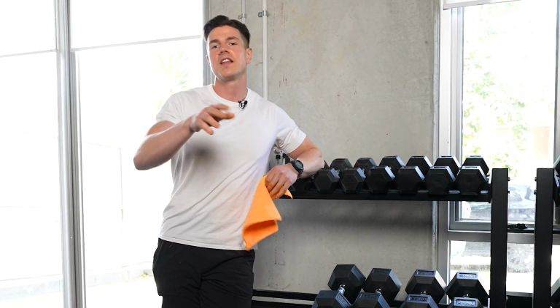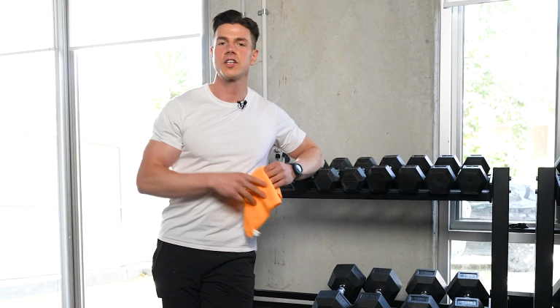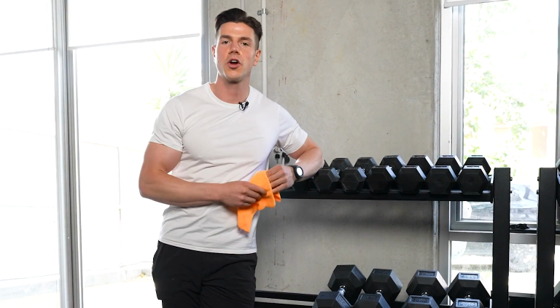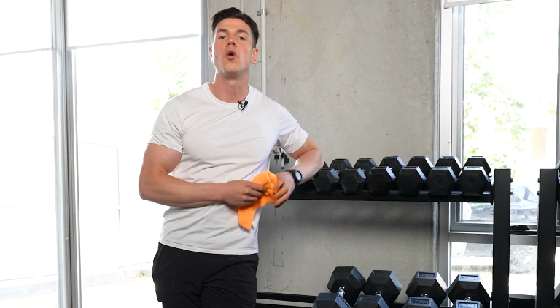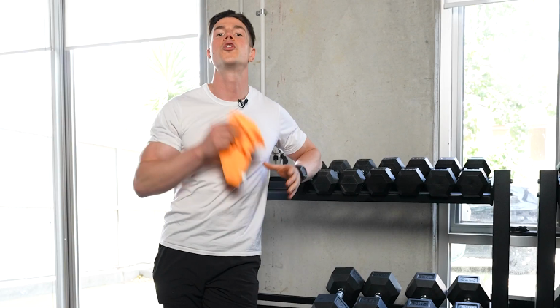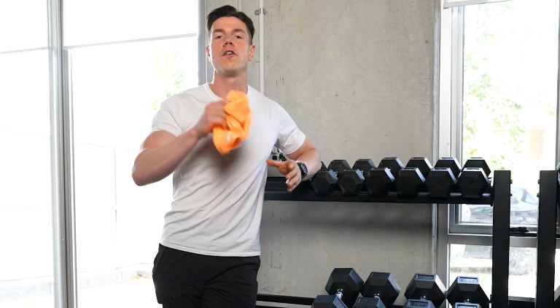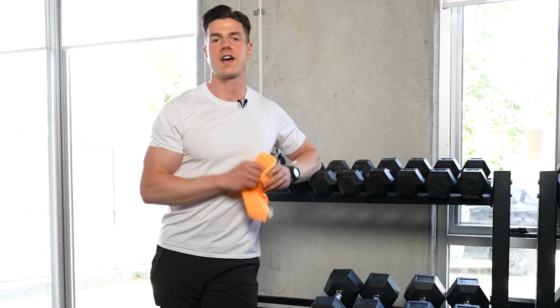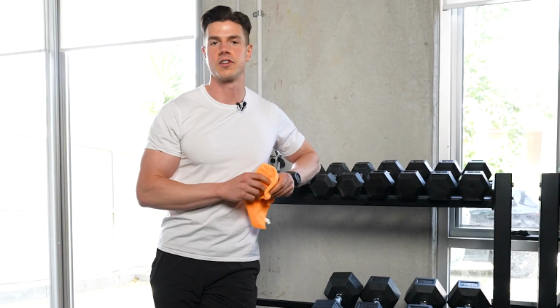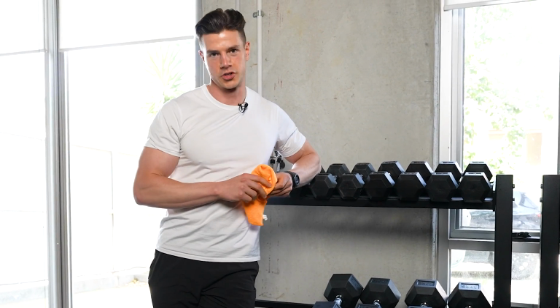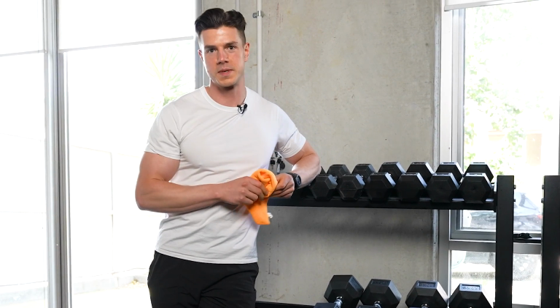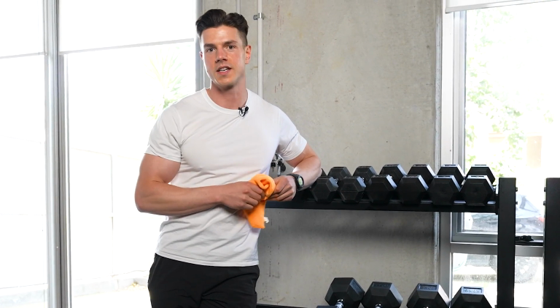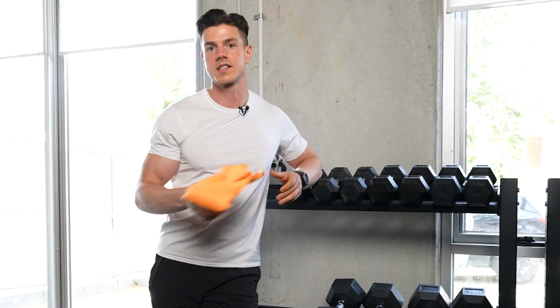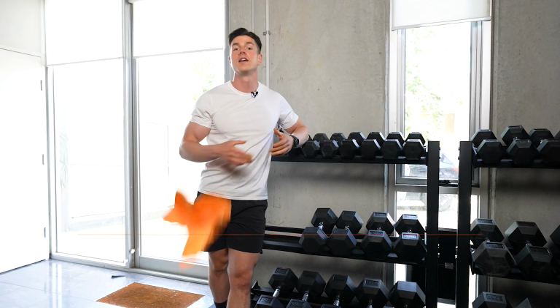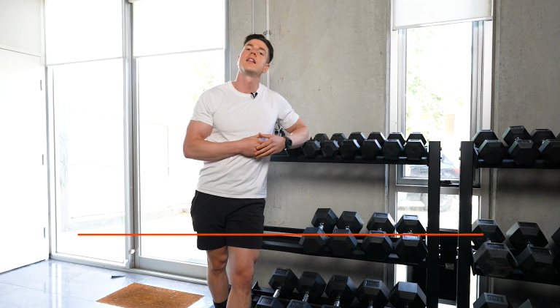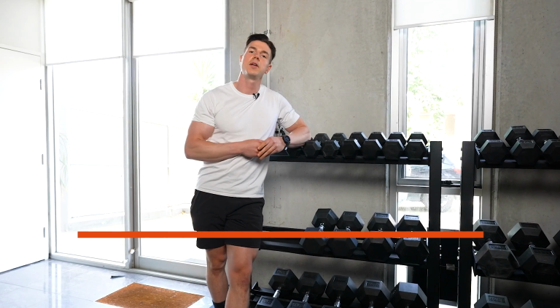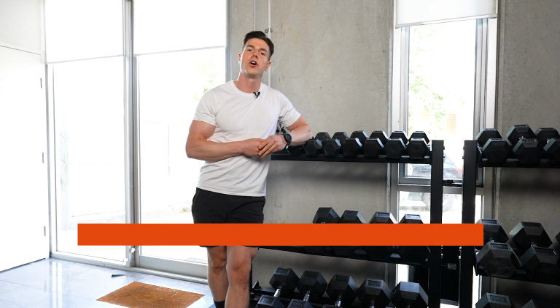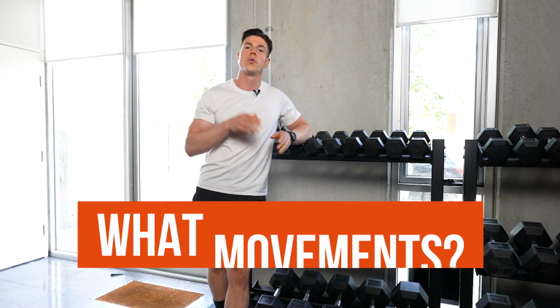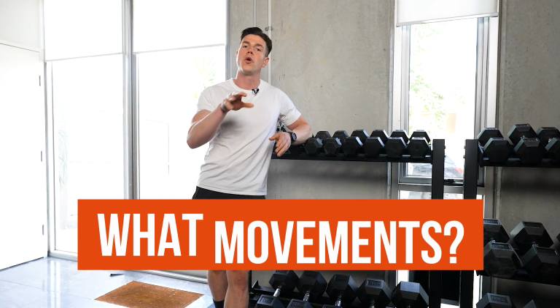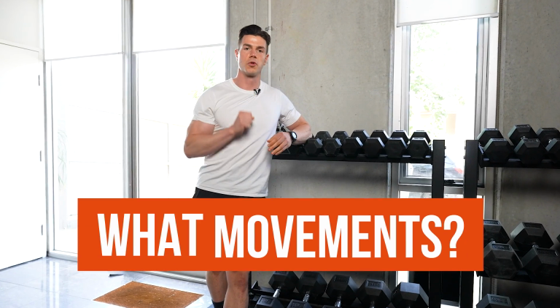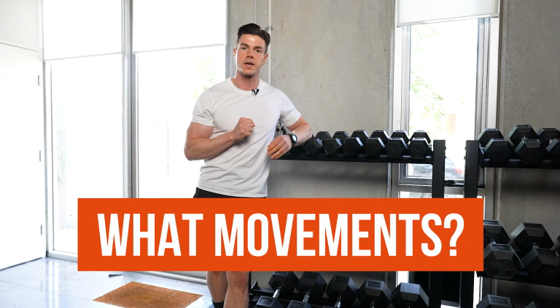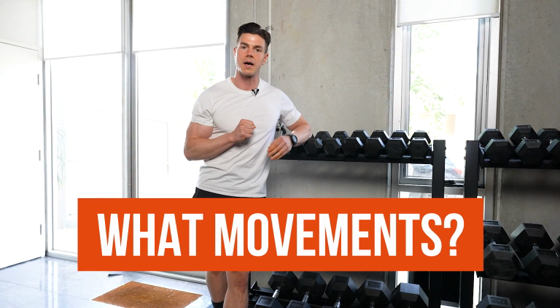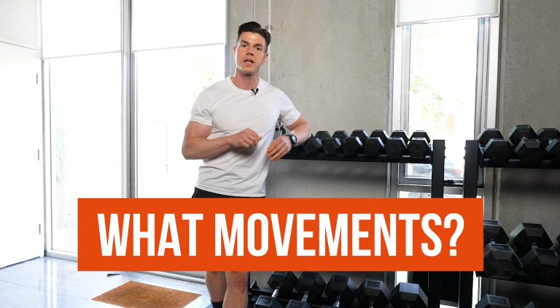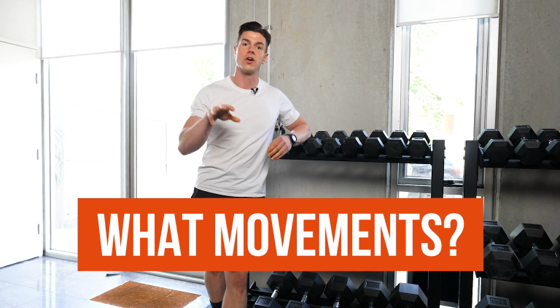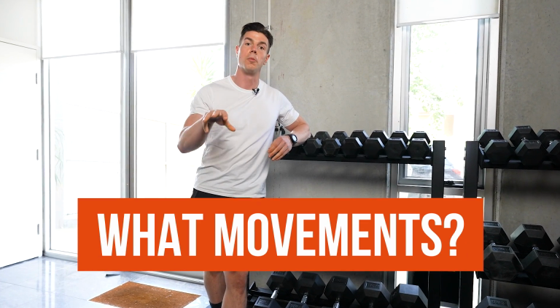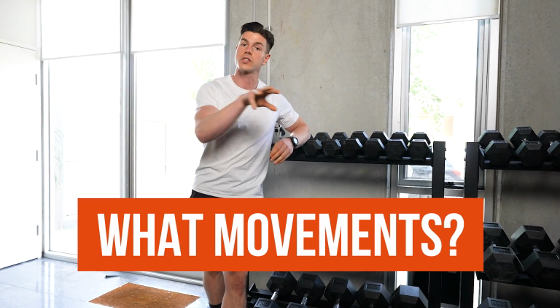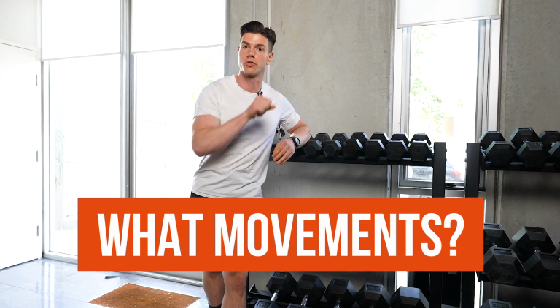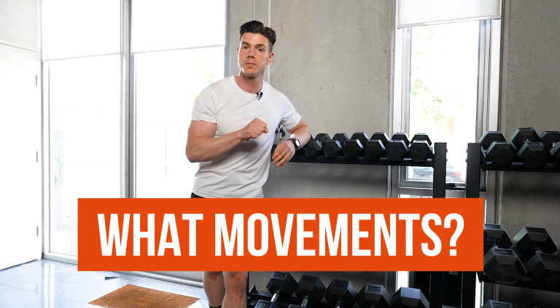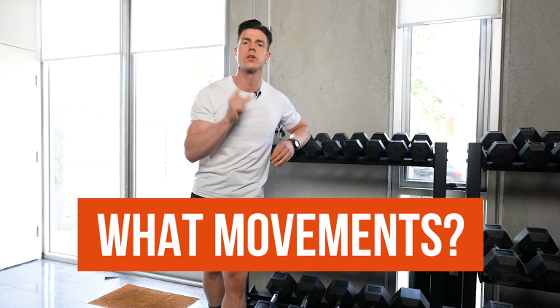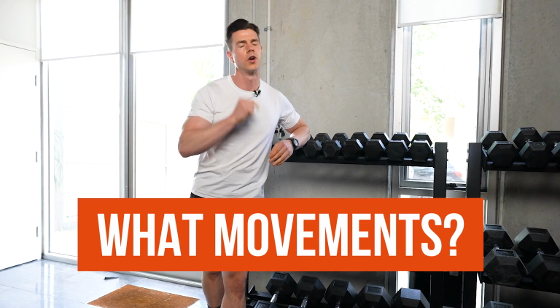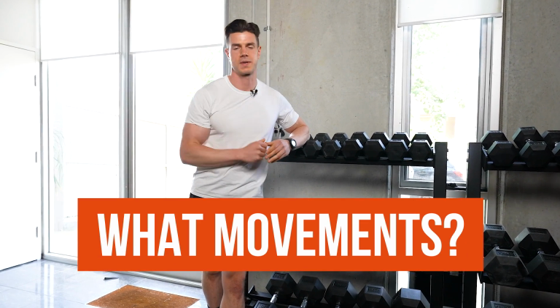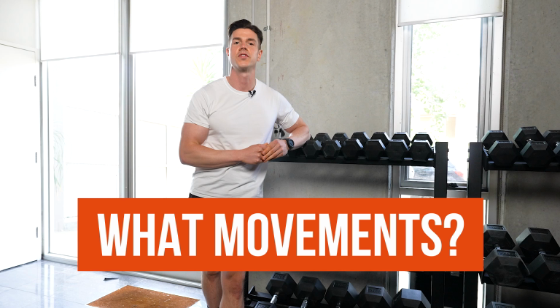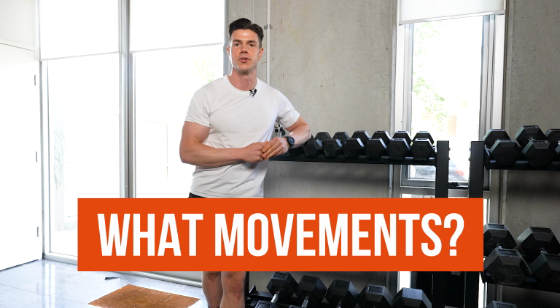I'd love to know what your favorite superset is. Let me know what movement coupling or muscle groups work best for you.